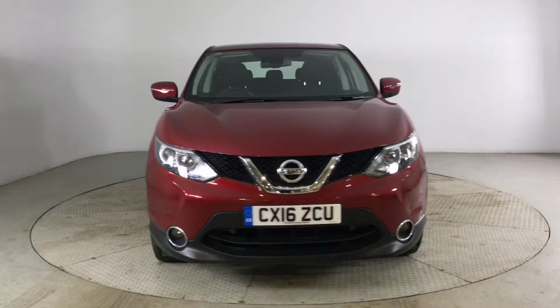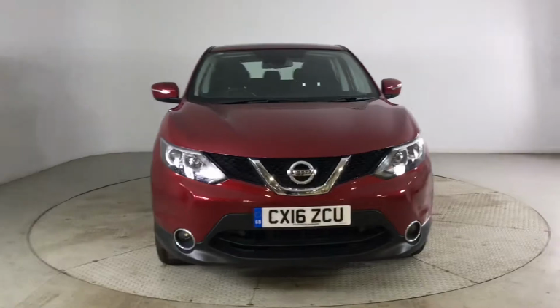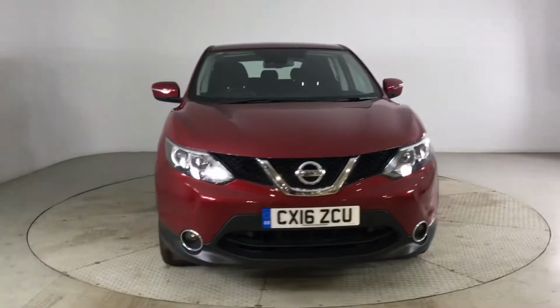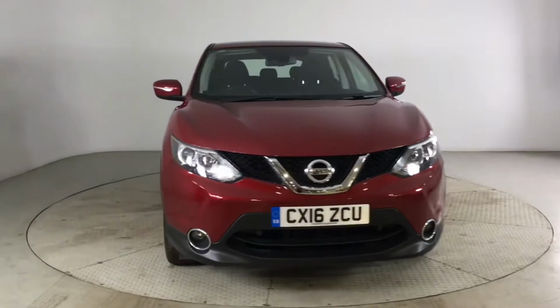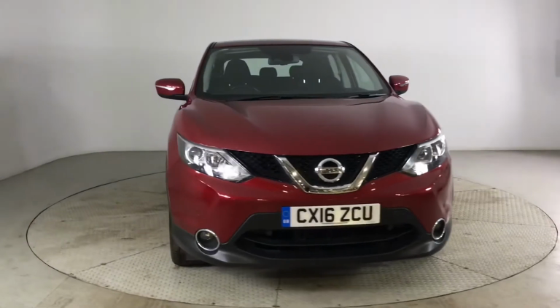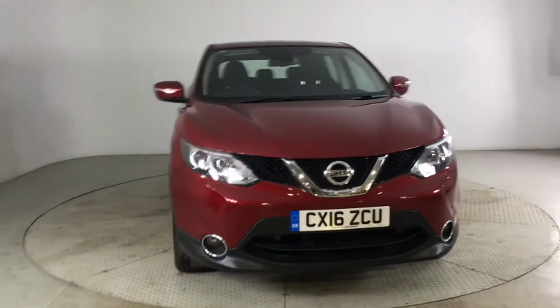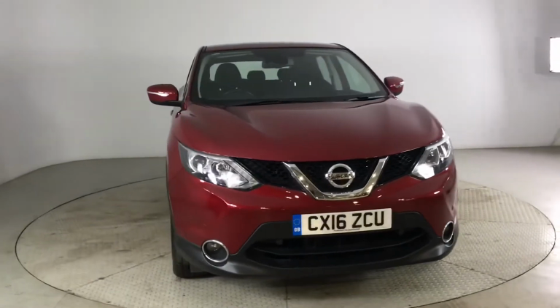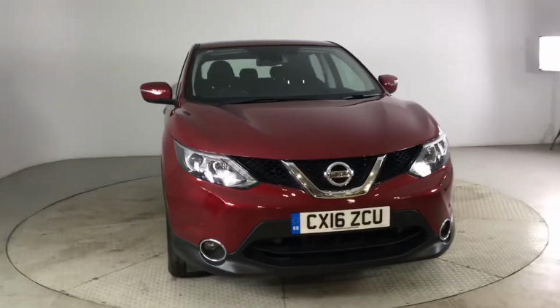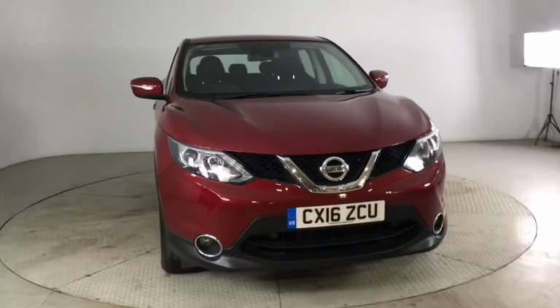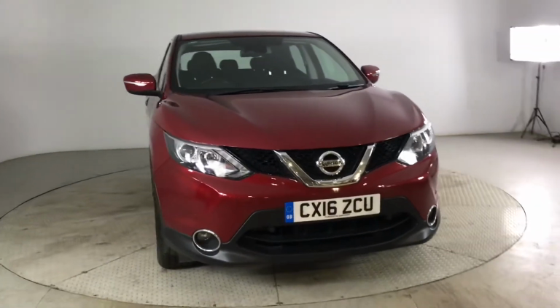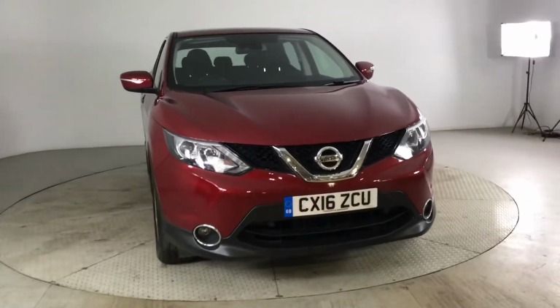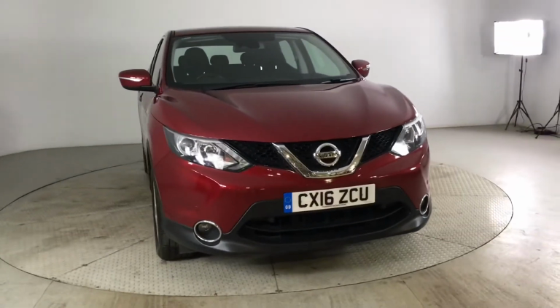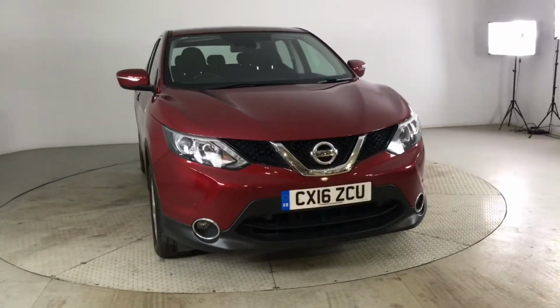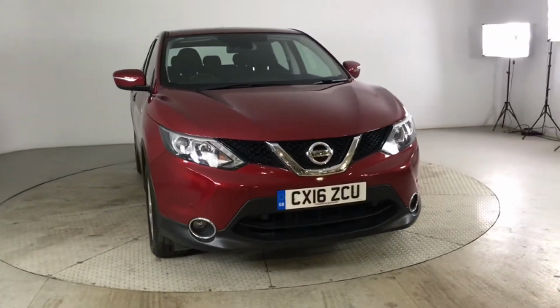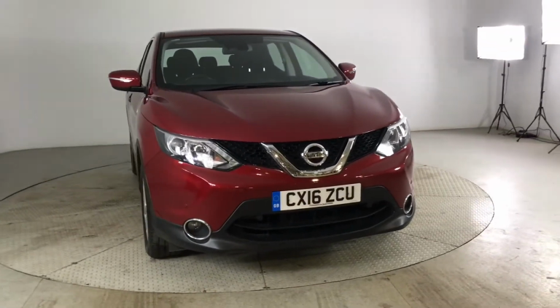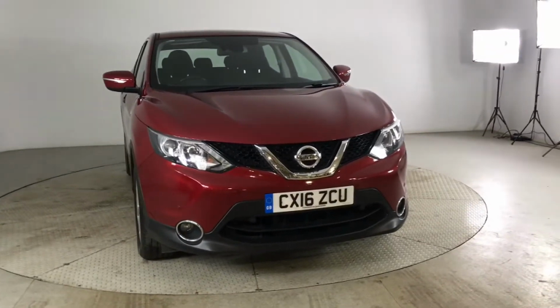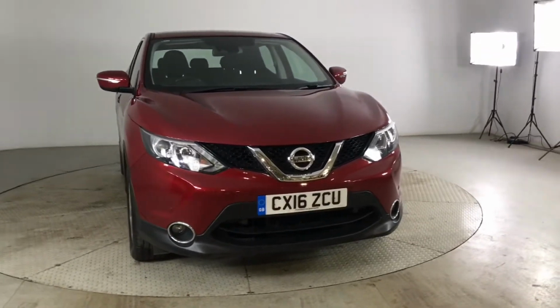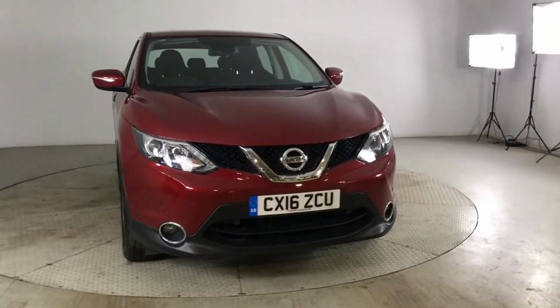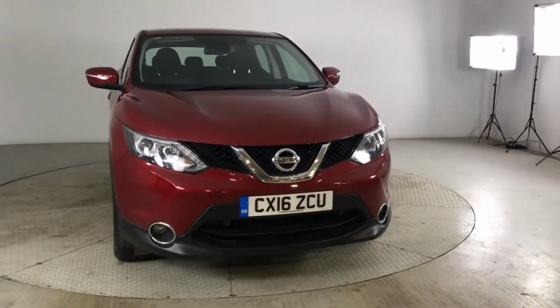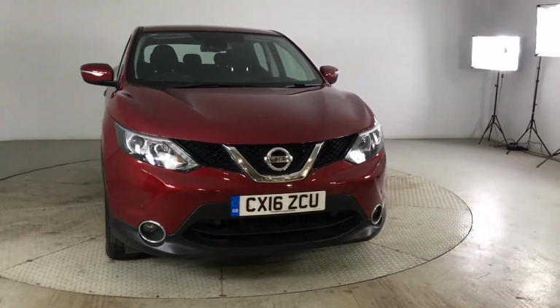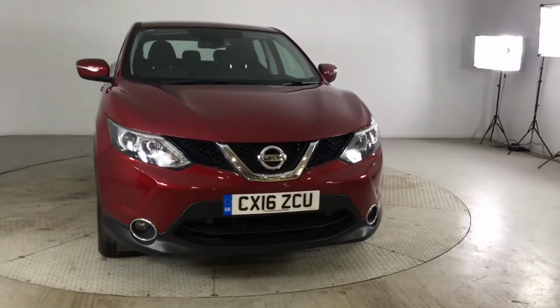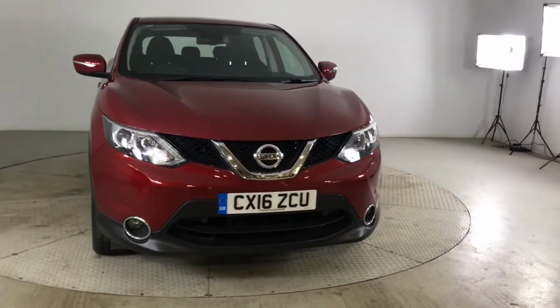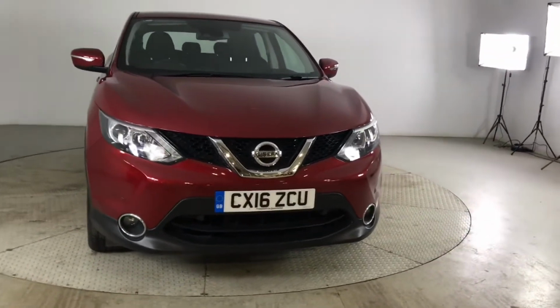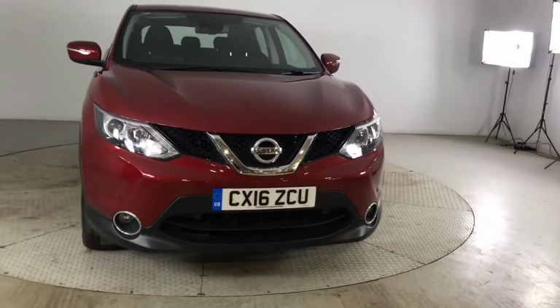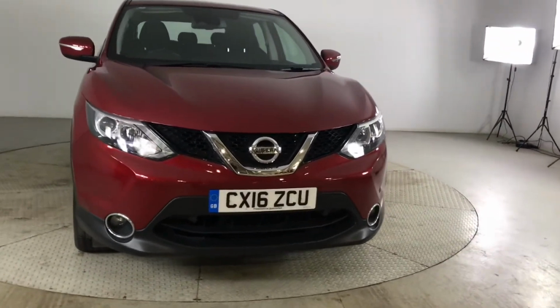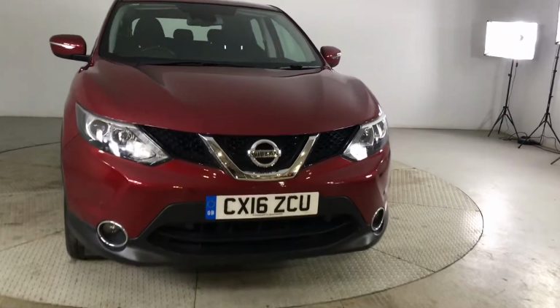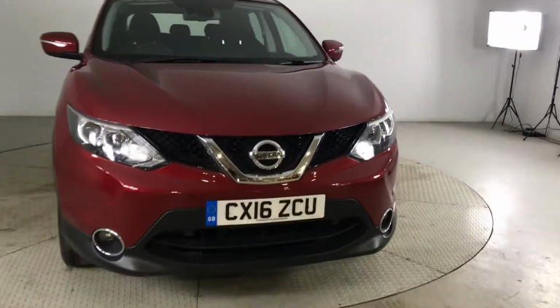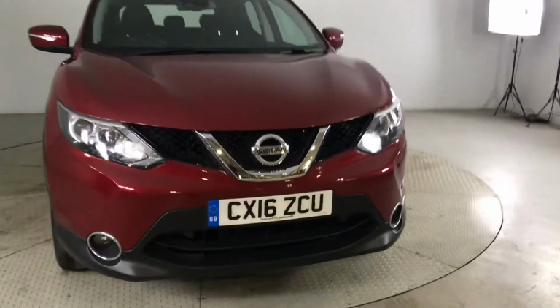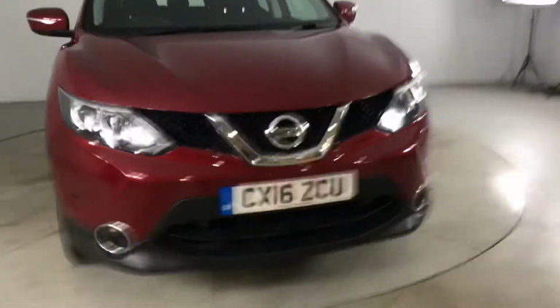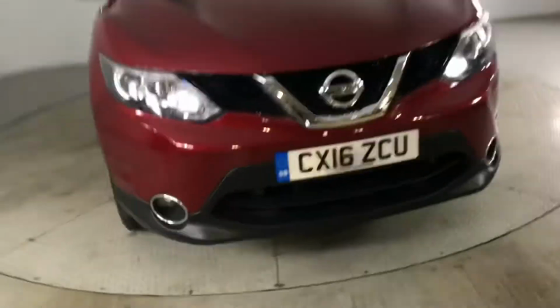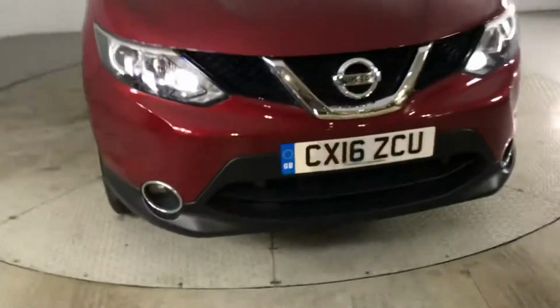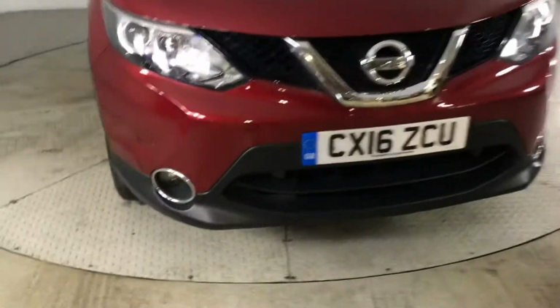Hello and welcome to HPL Motors in Preston. Here we've got this Nissan Qashqai in red.